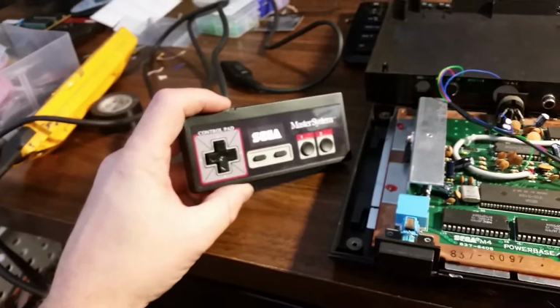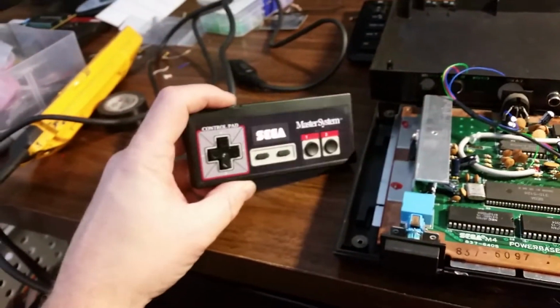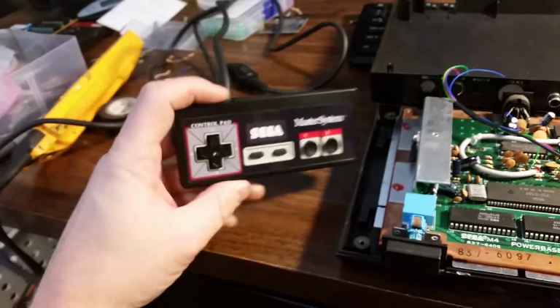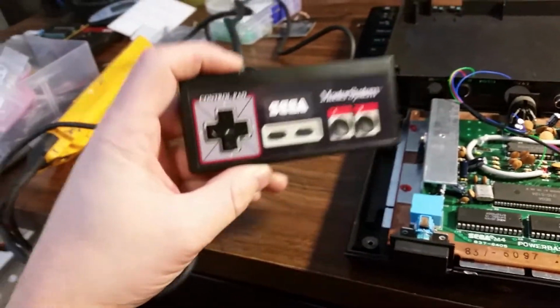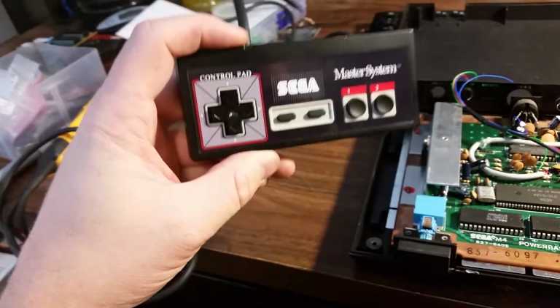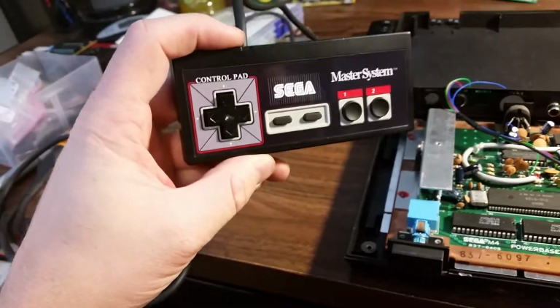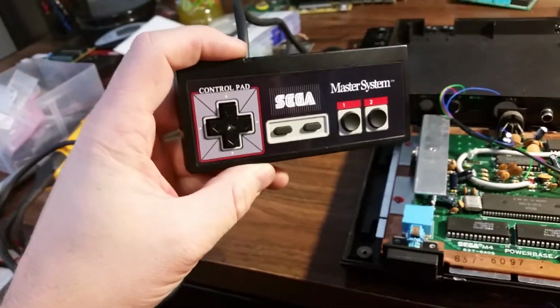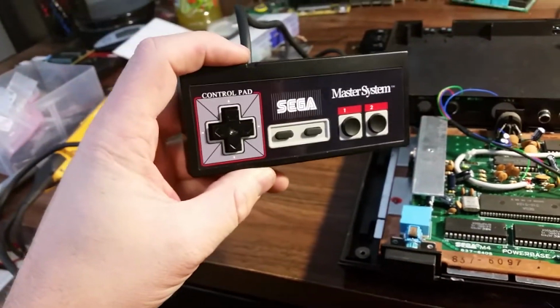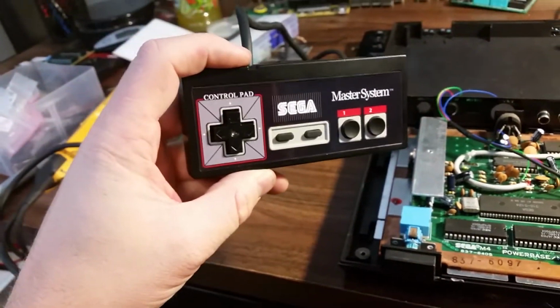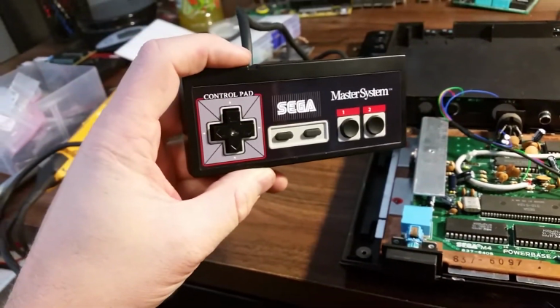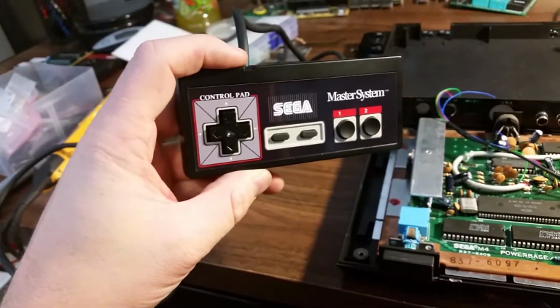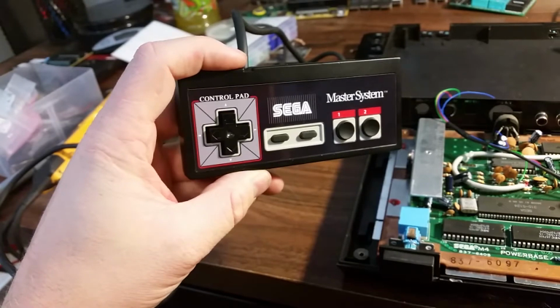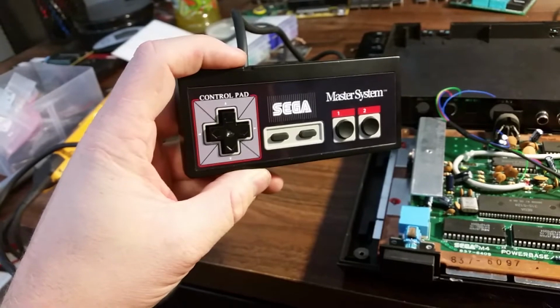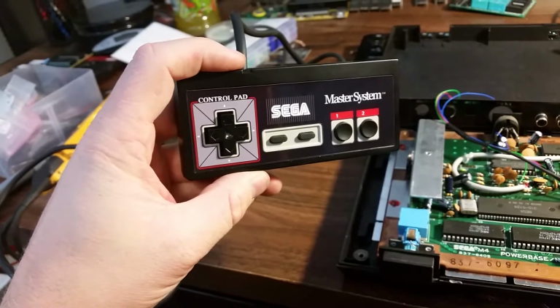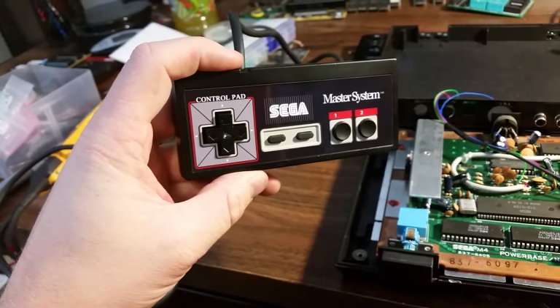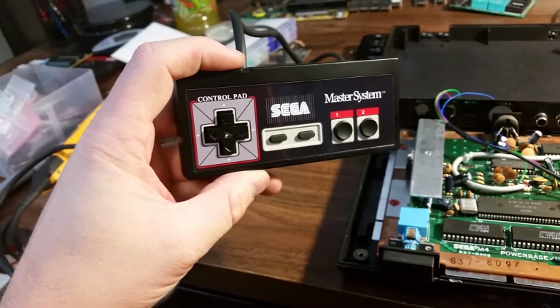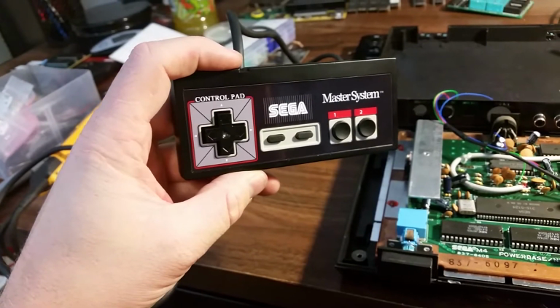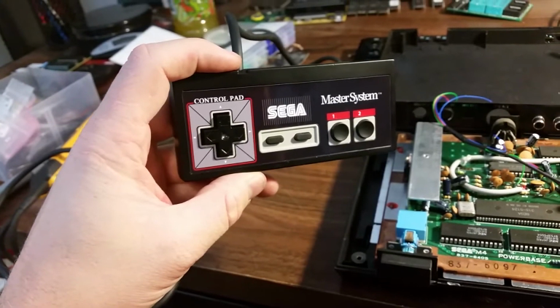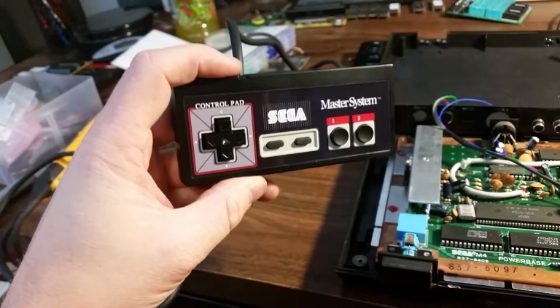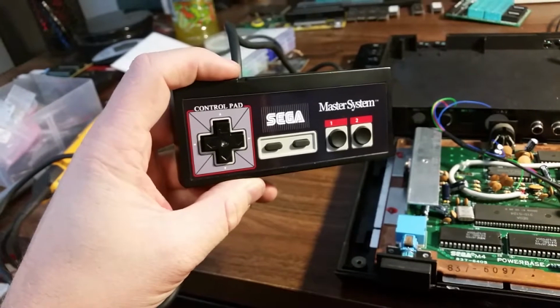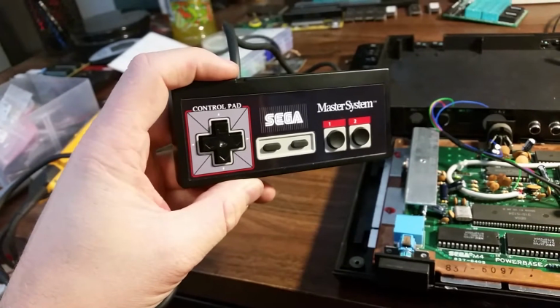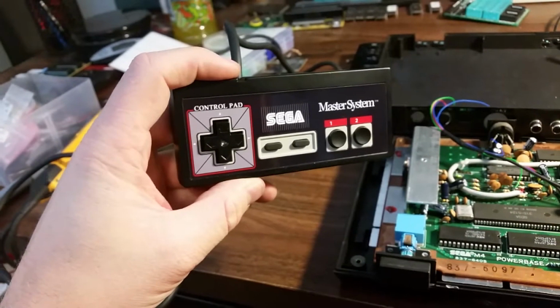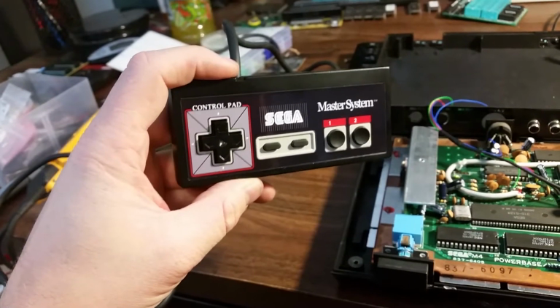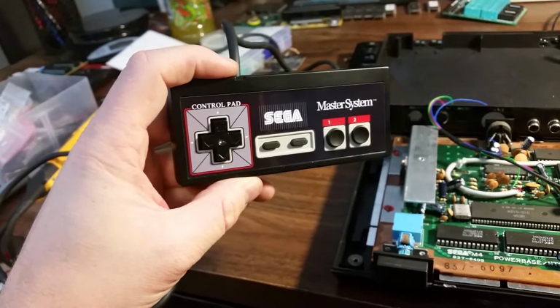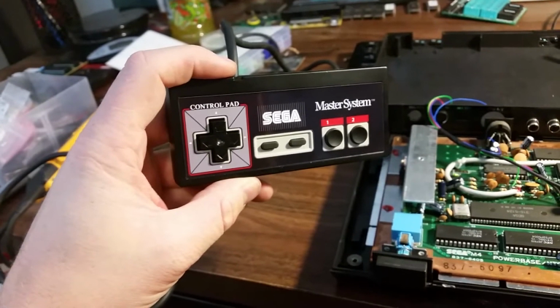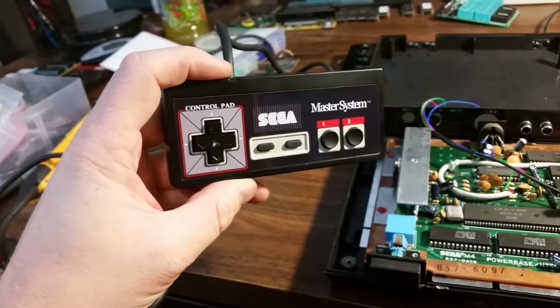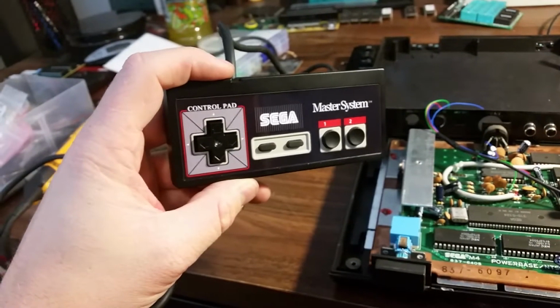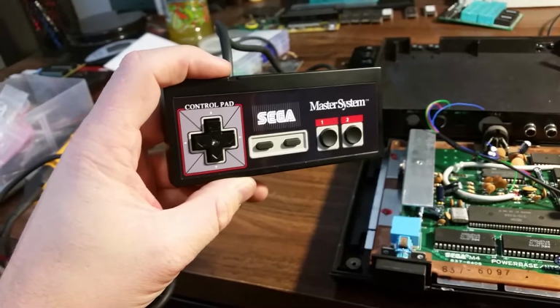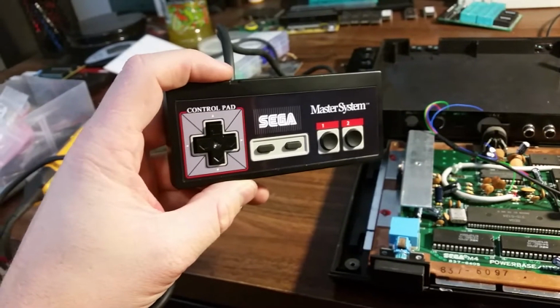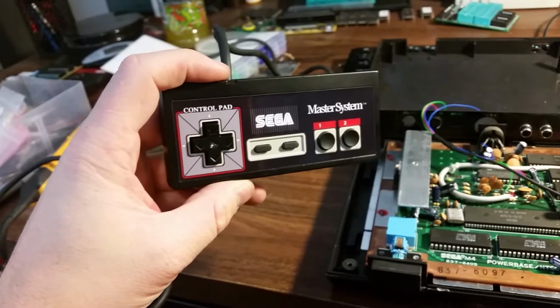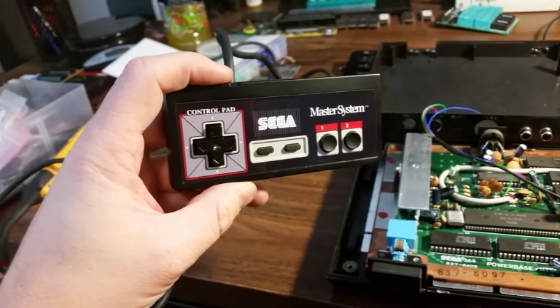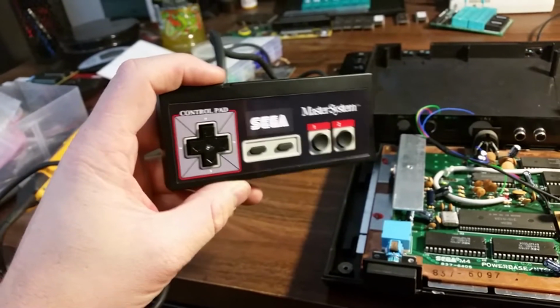Here's the controller. The start button is enabled — the pause button.